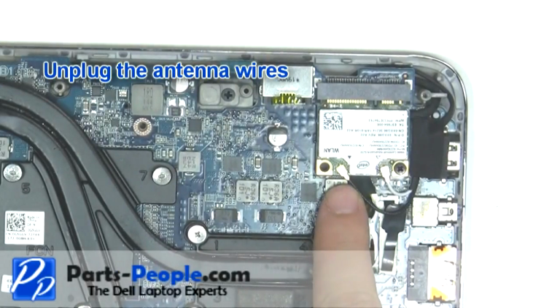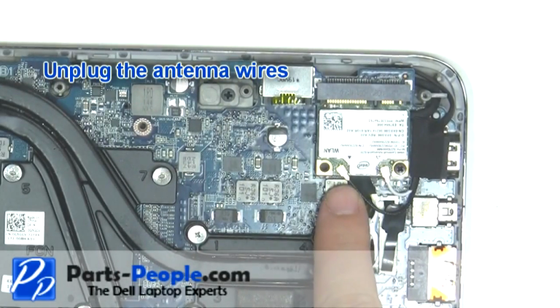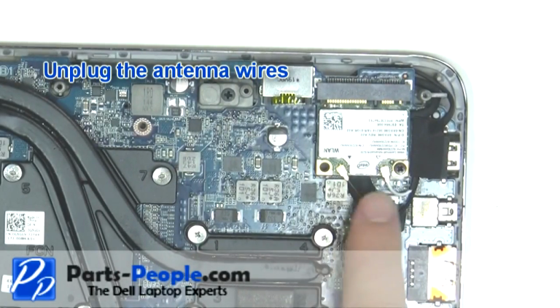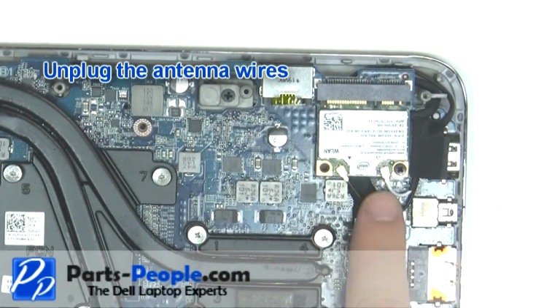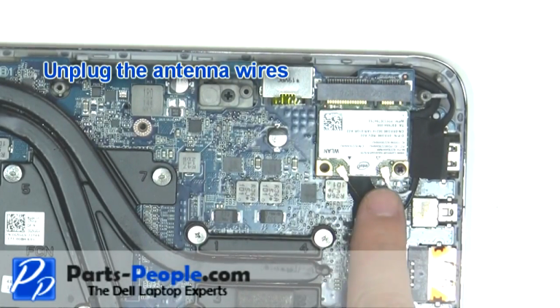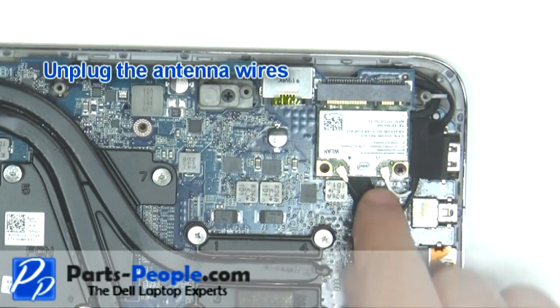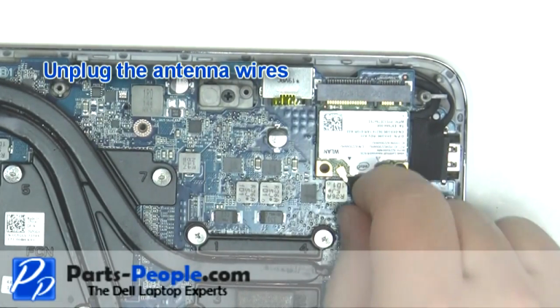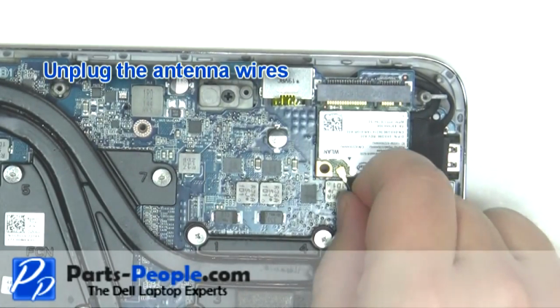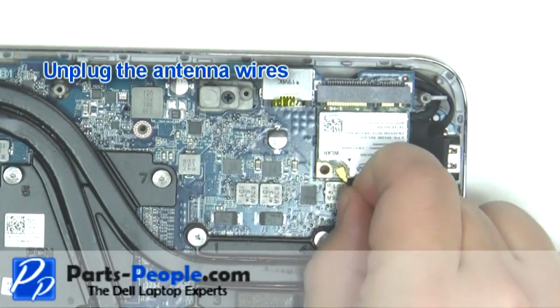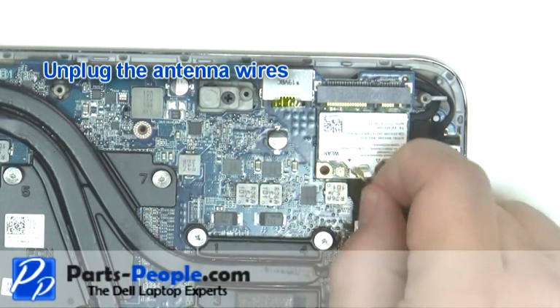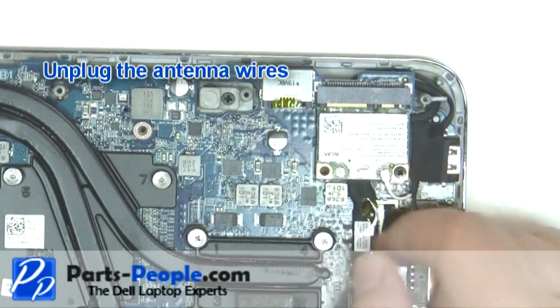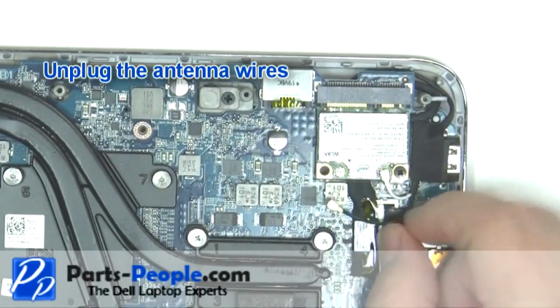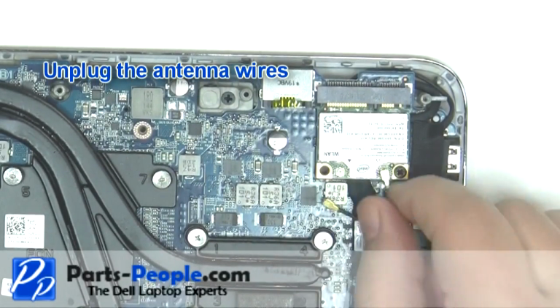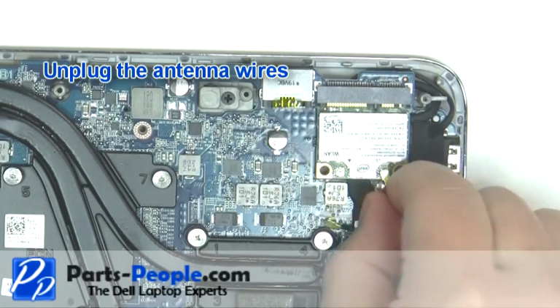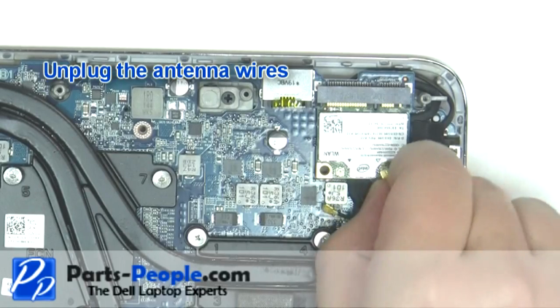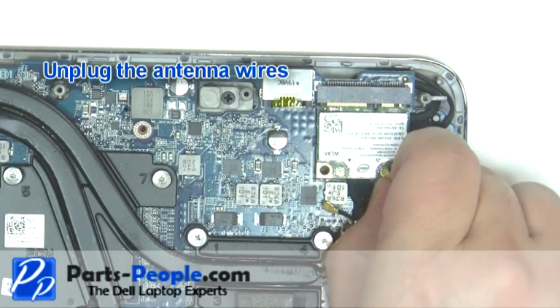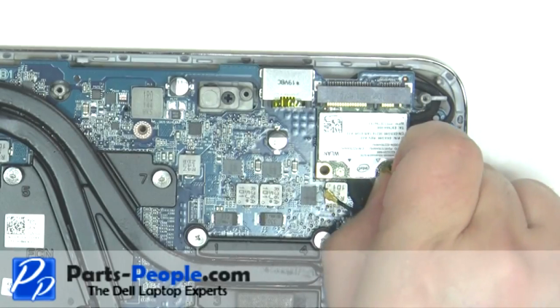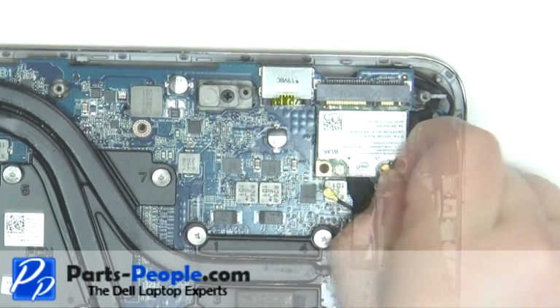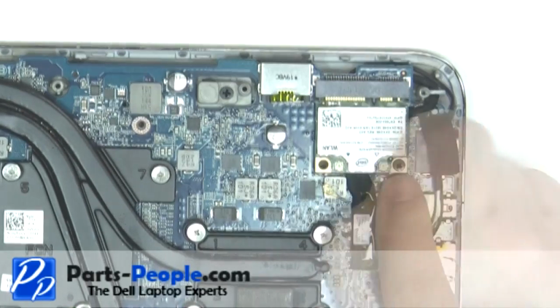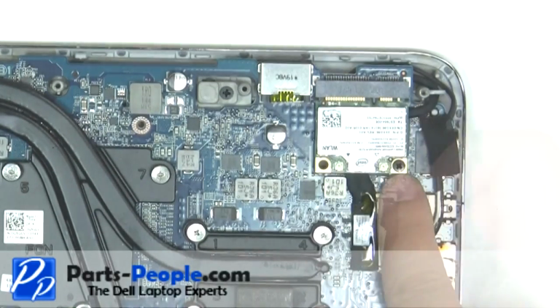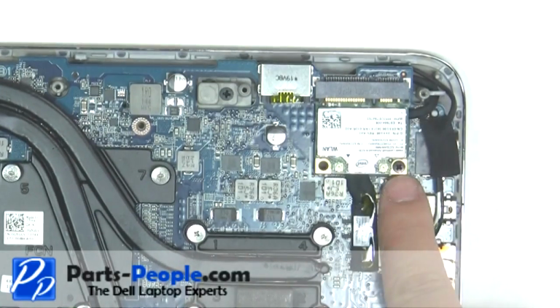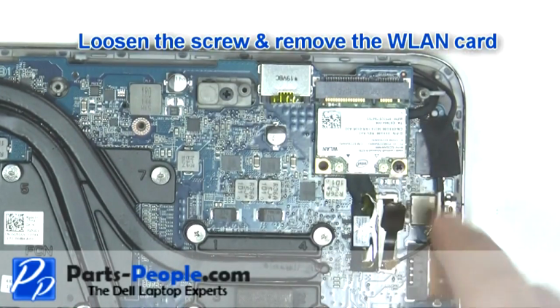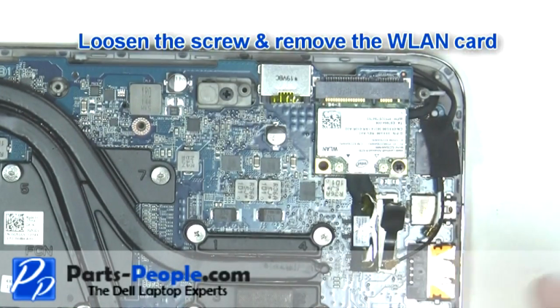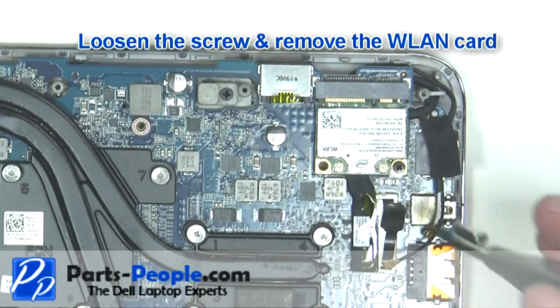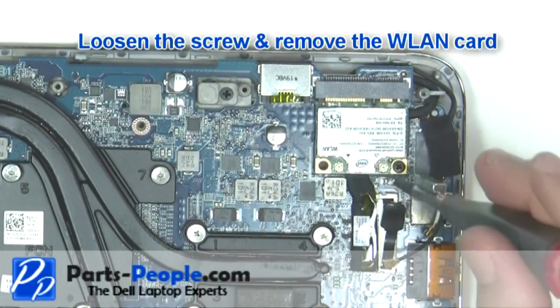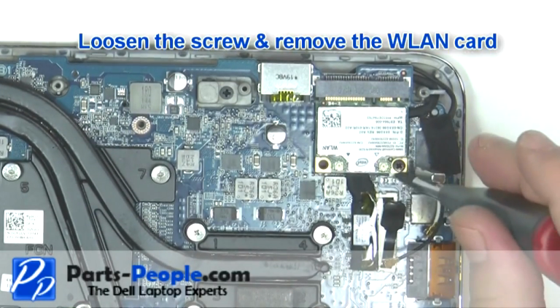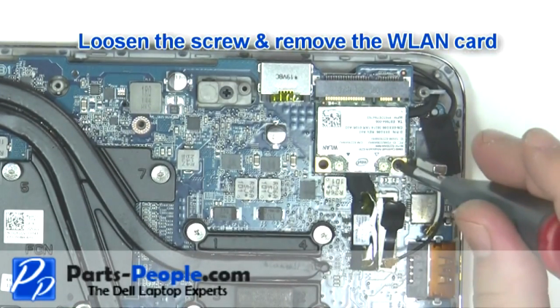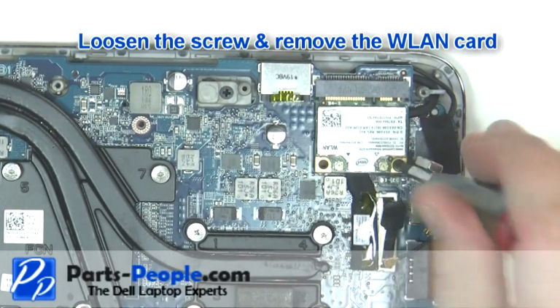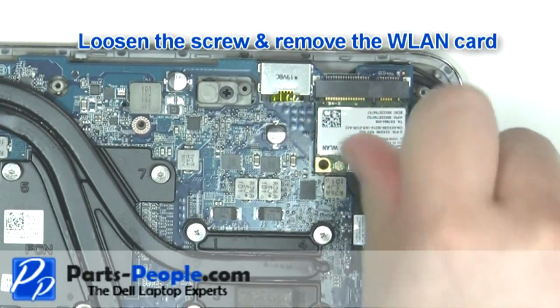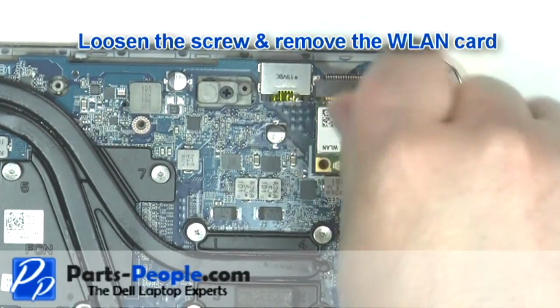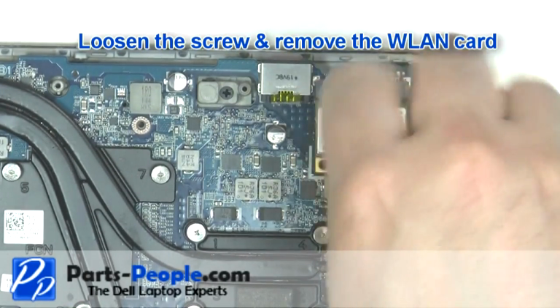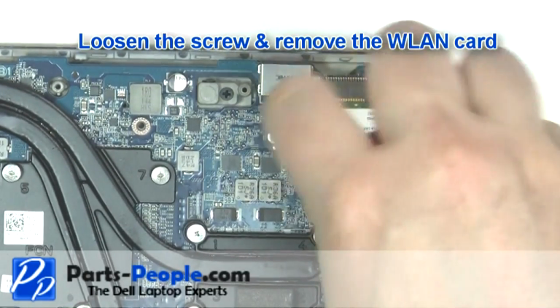Unplug the wireless antenna cable. Loosen the screw and remove the wireless card.